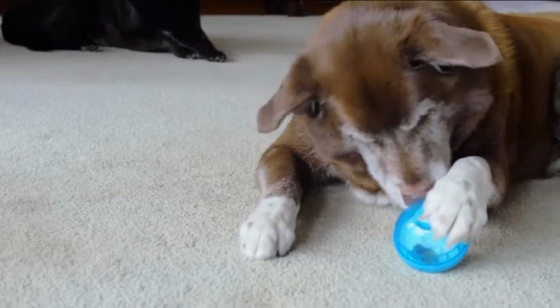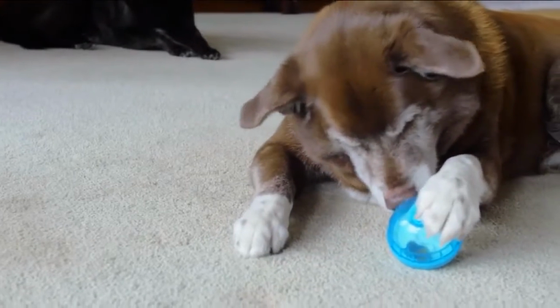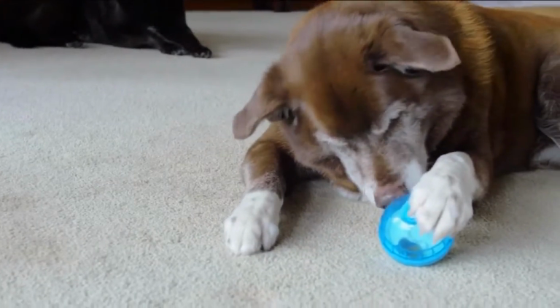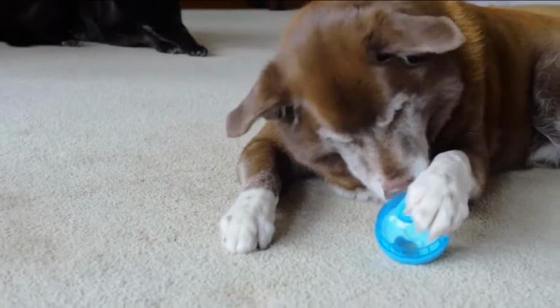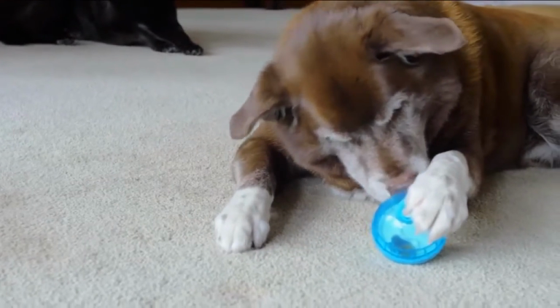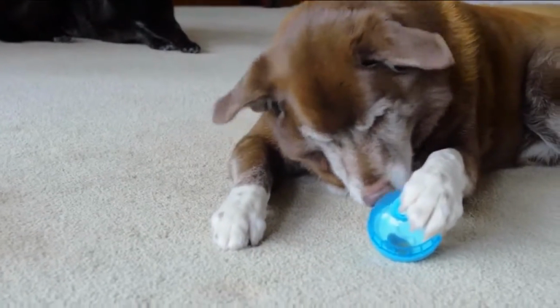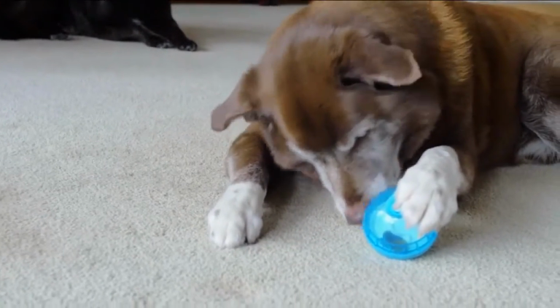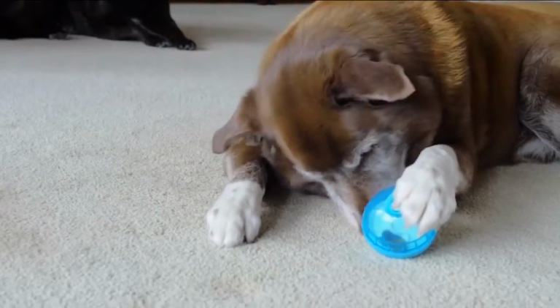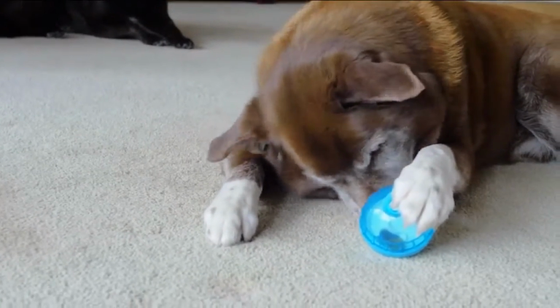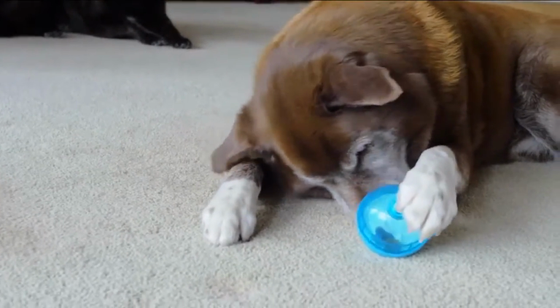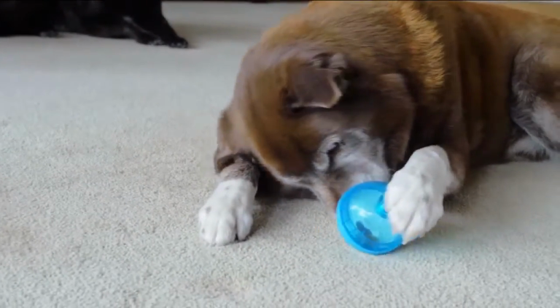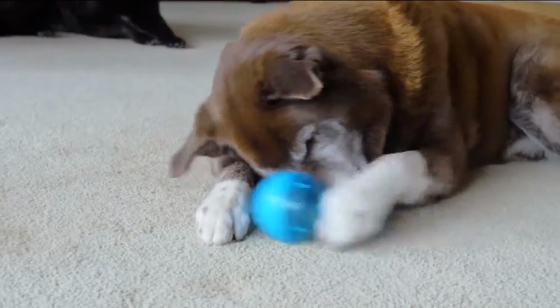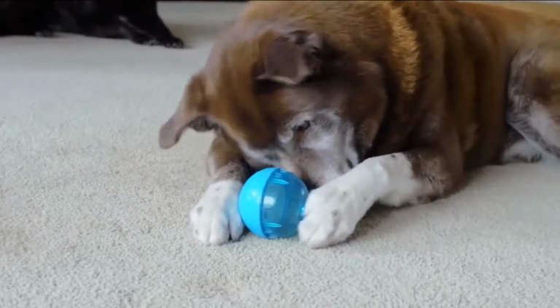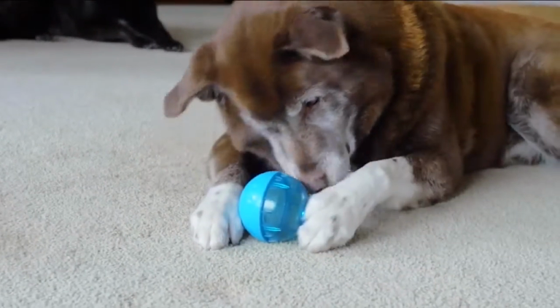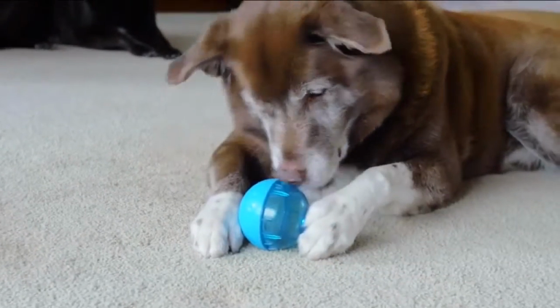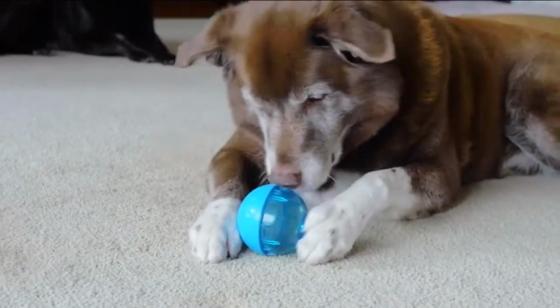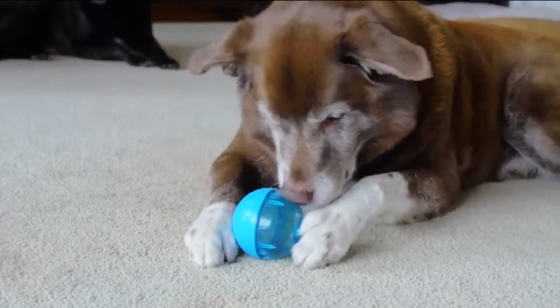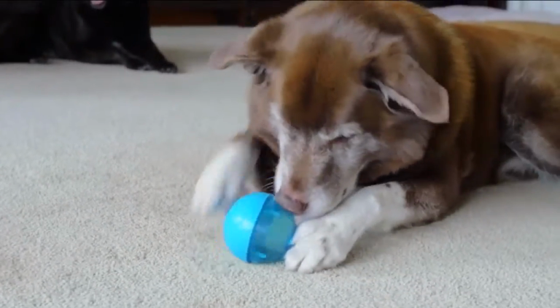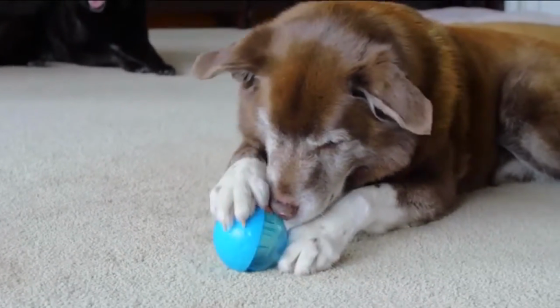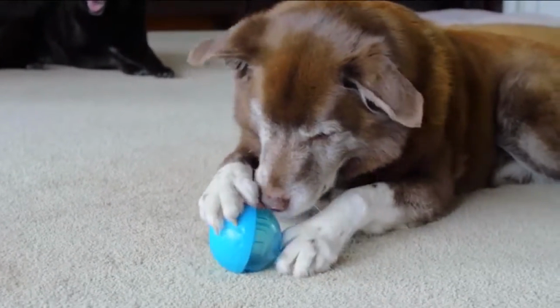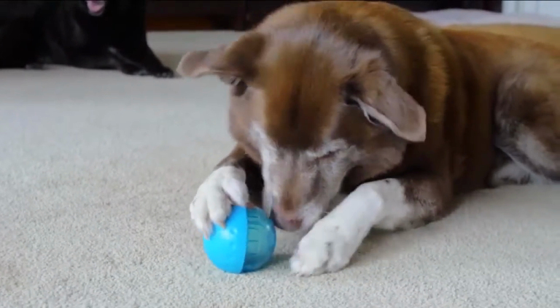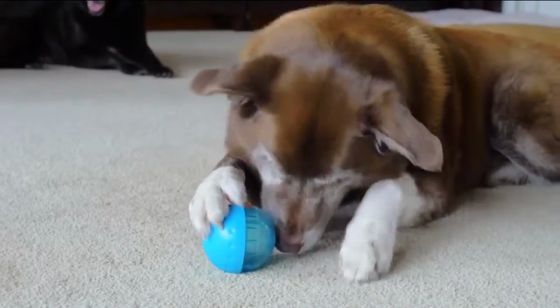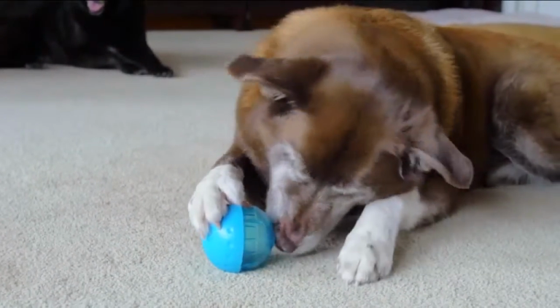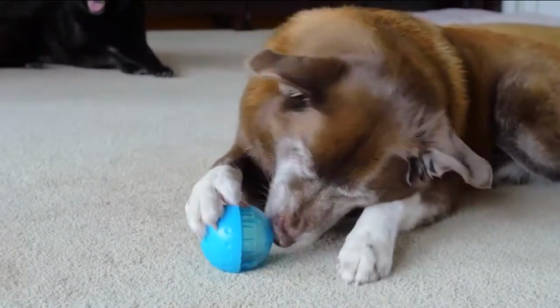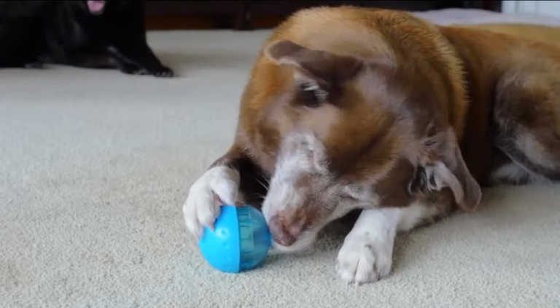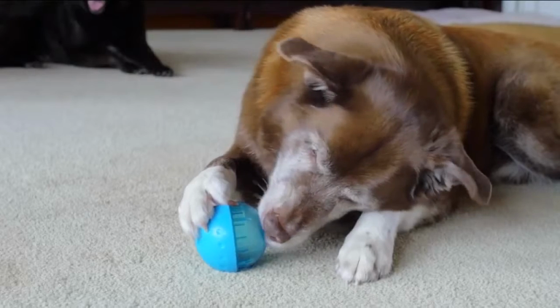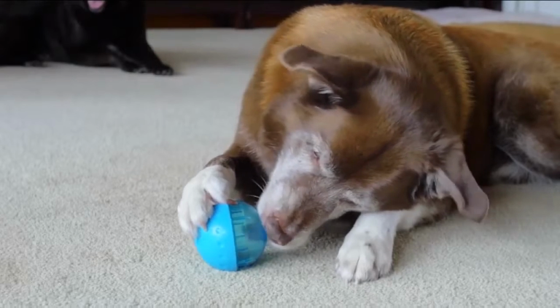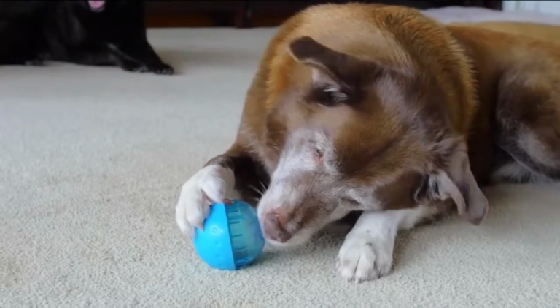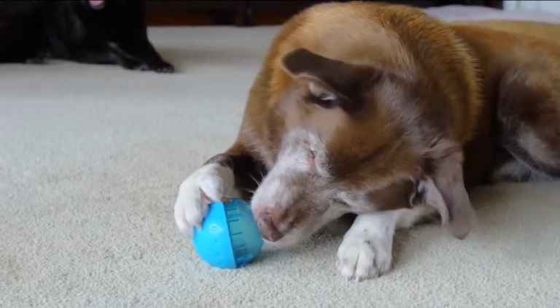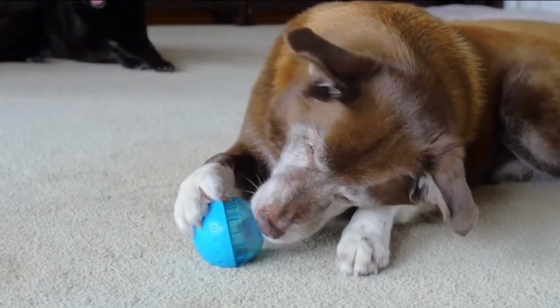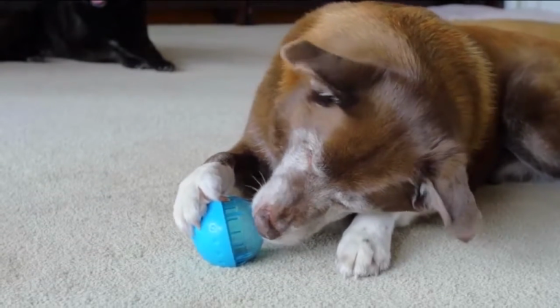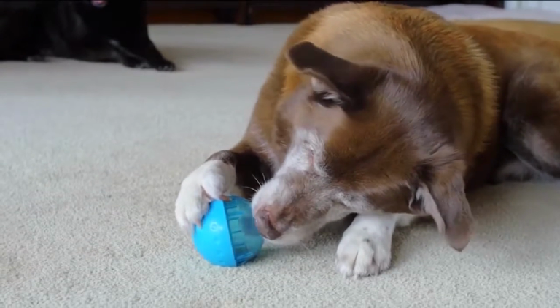Because the ball is plastic, do not leave it unsupervised with large dogs. They can bite down on it and break it.